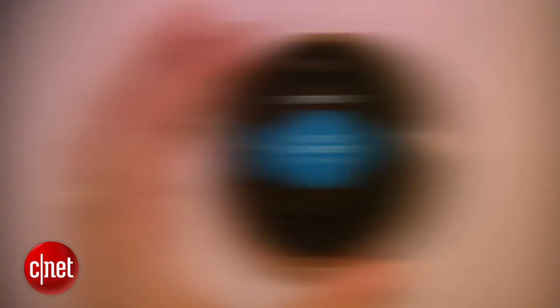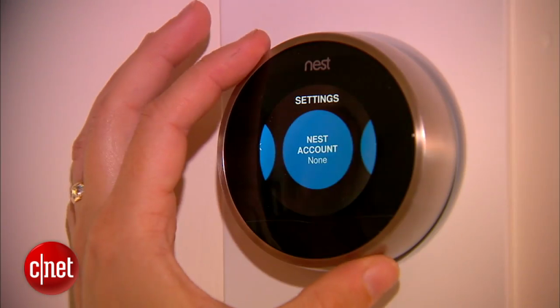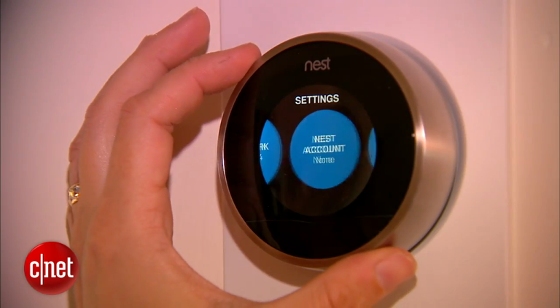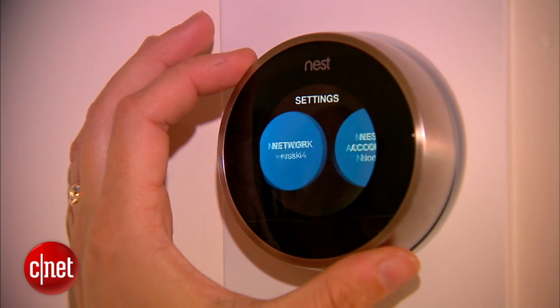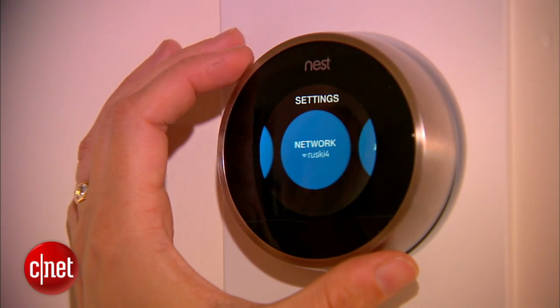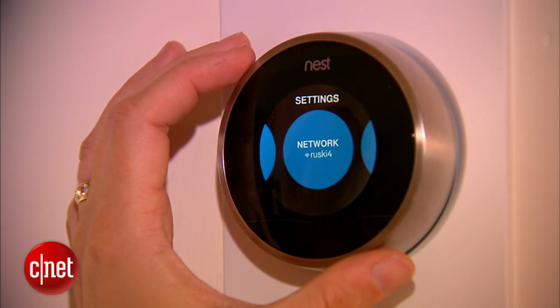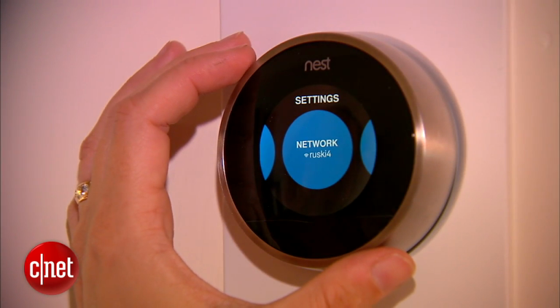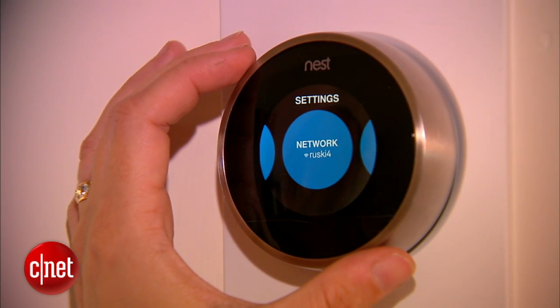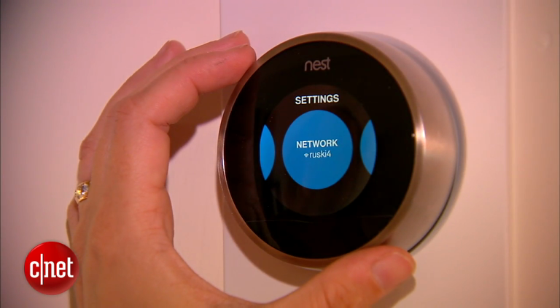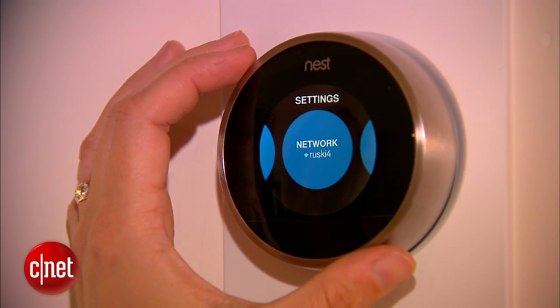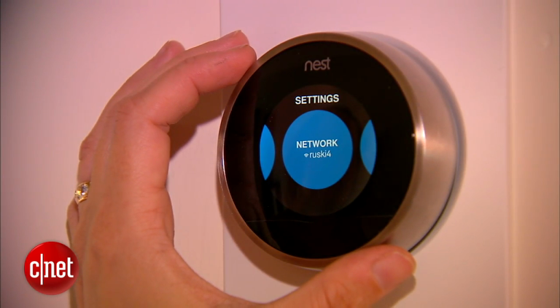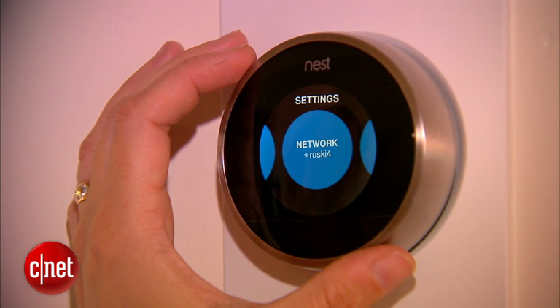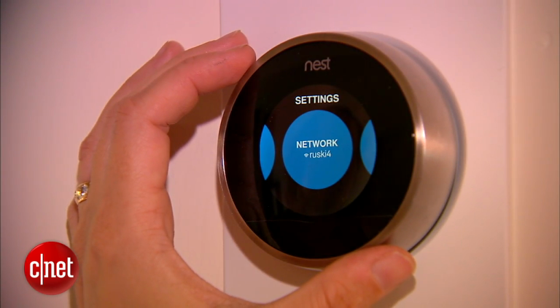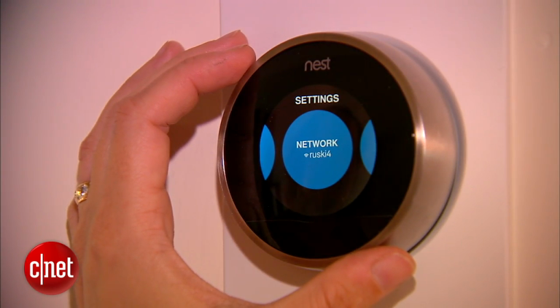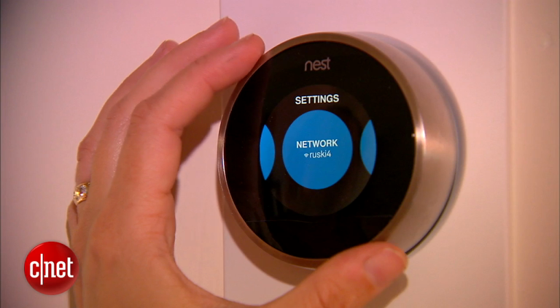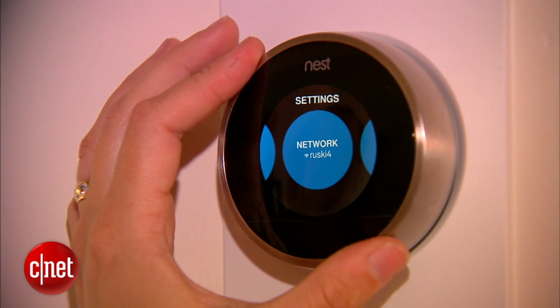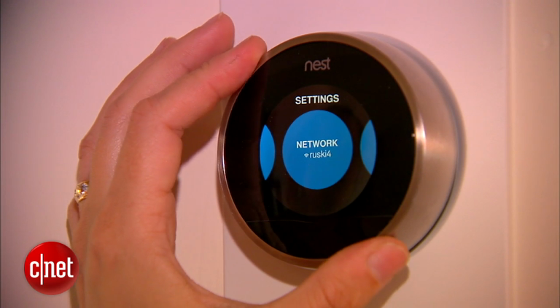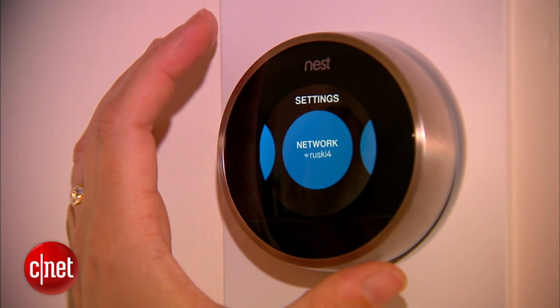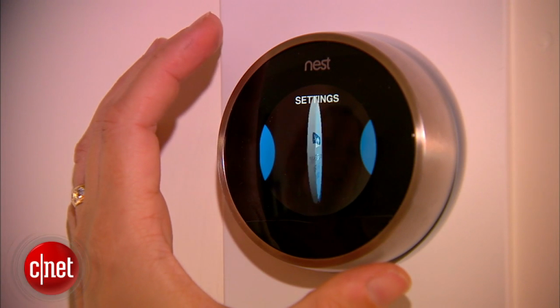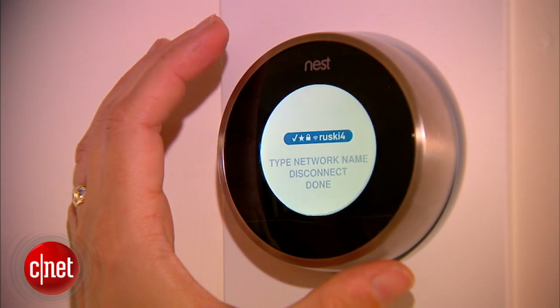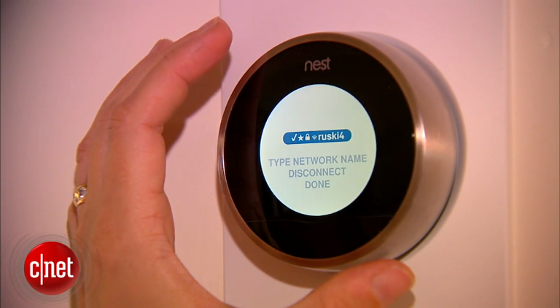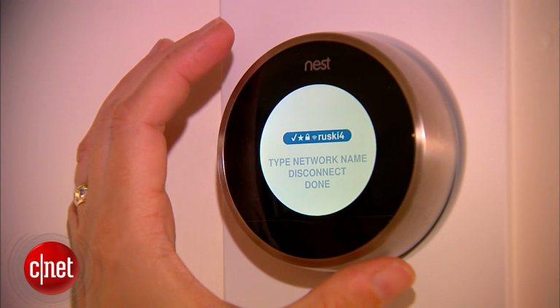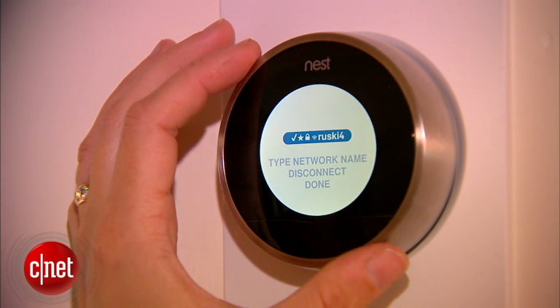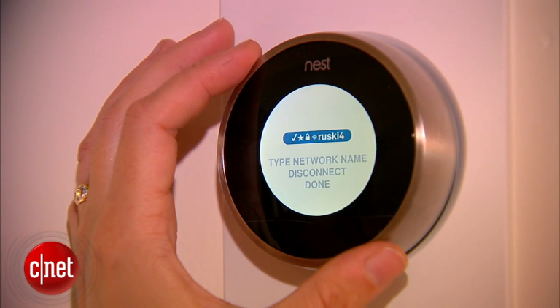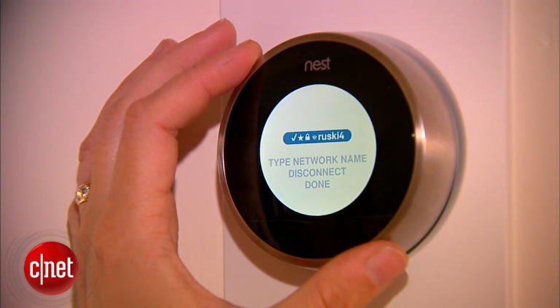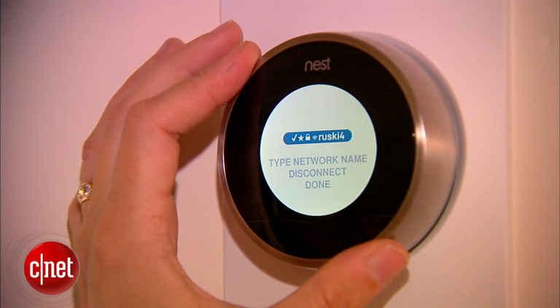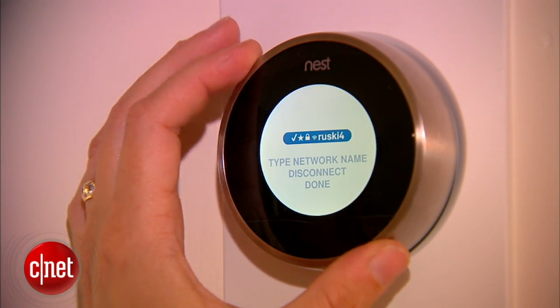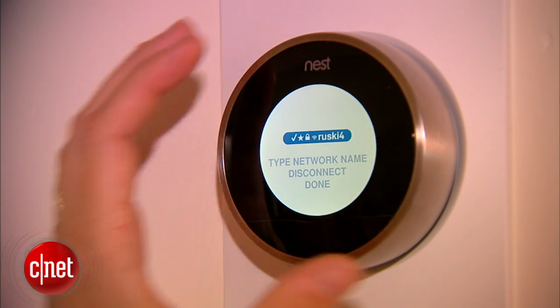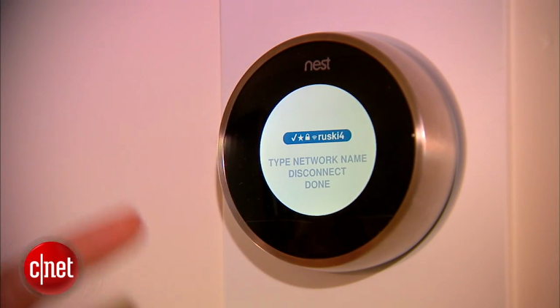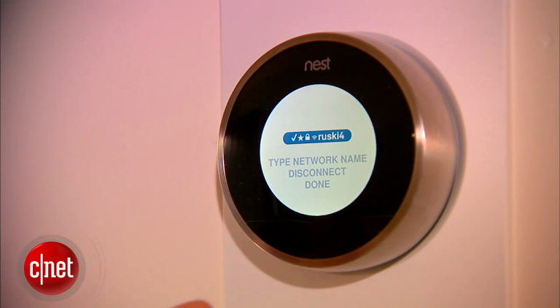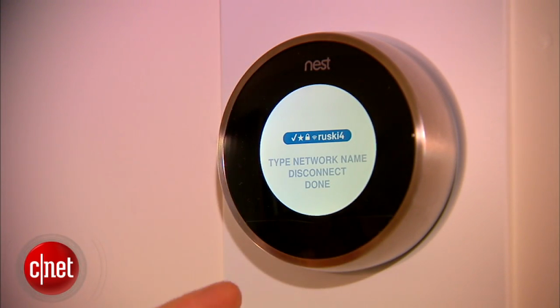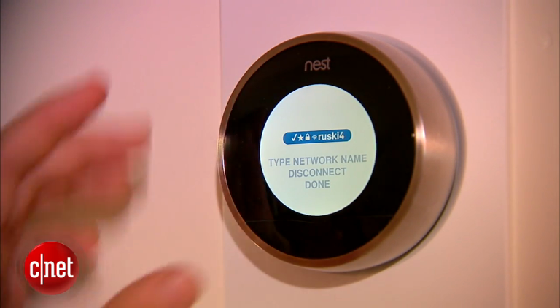Once you've installed the Nest, you can attach it to your home Wi-Fi network and control it from your phone, your tablet, your laptop — pretty much anywhere.